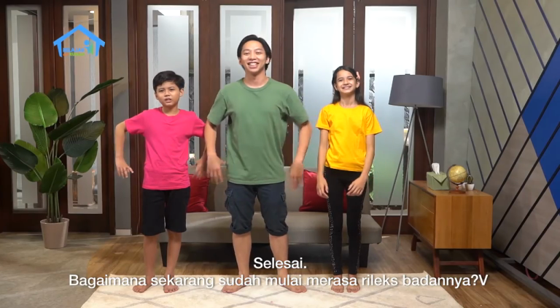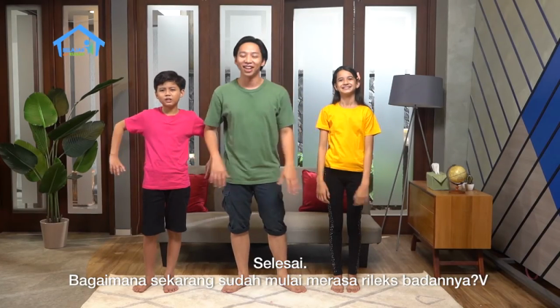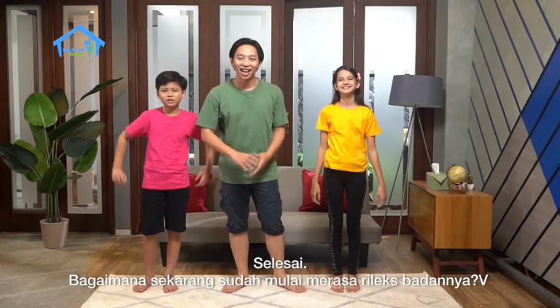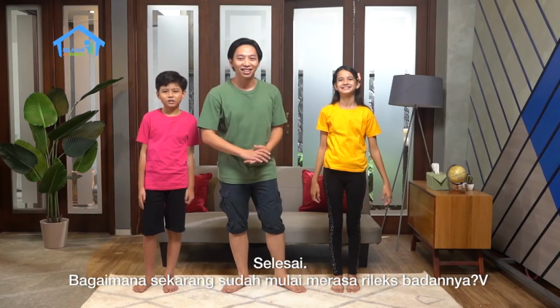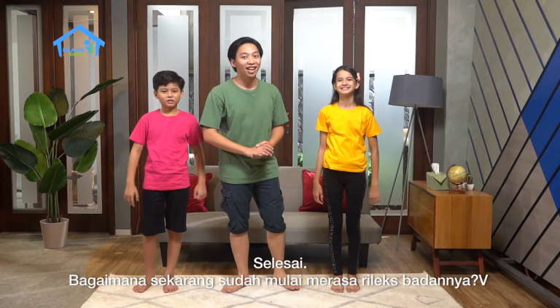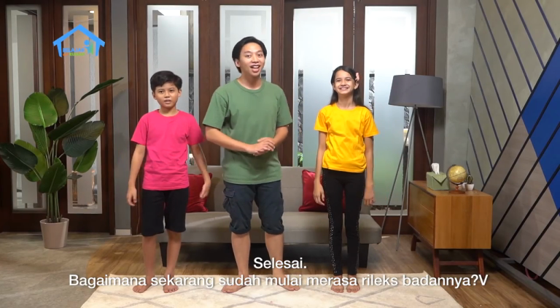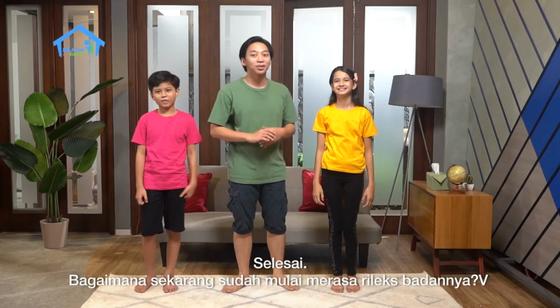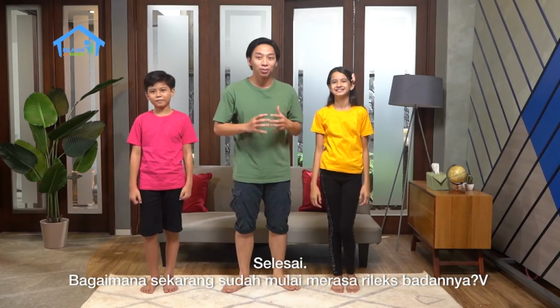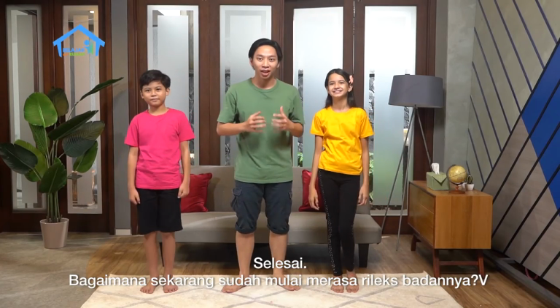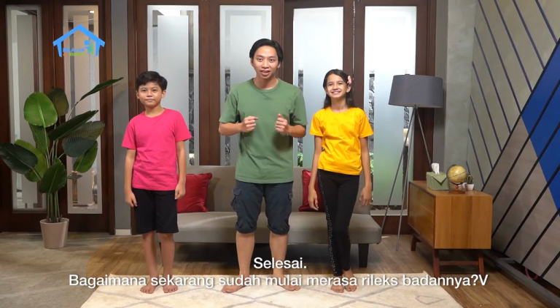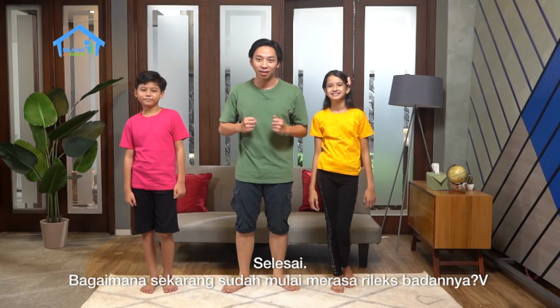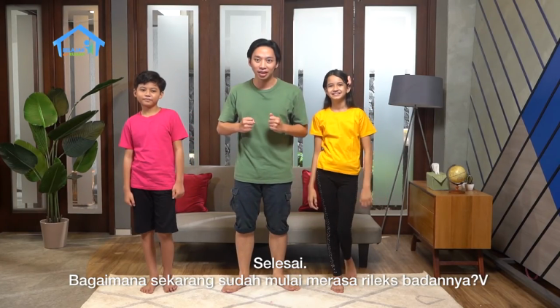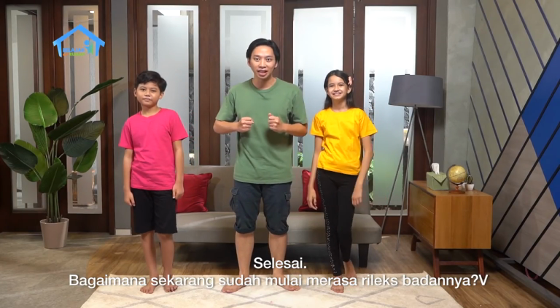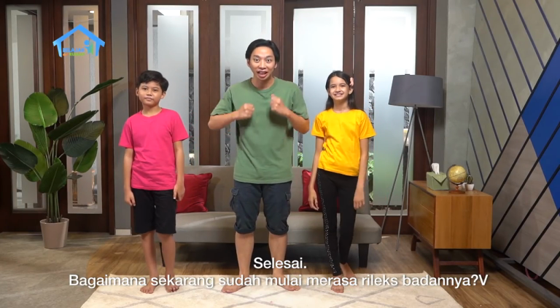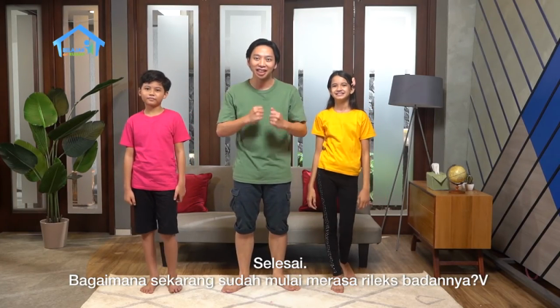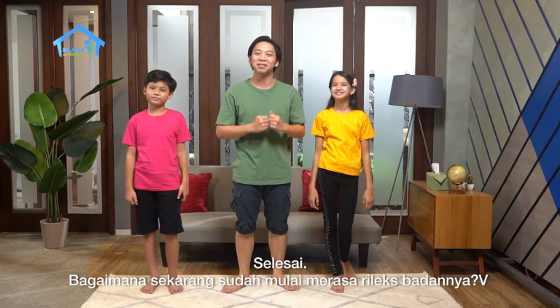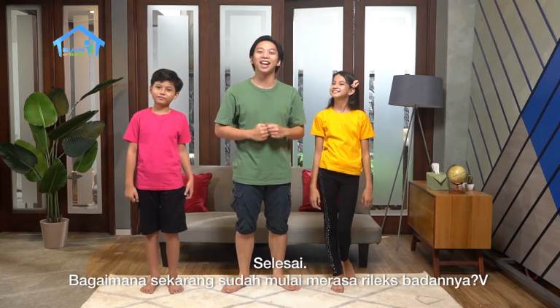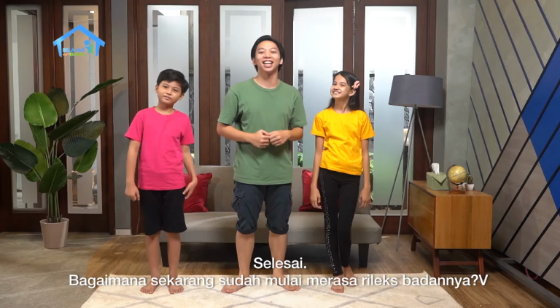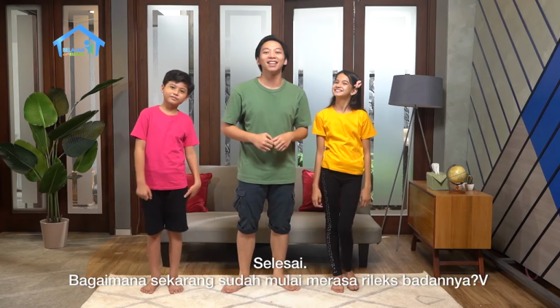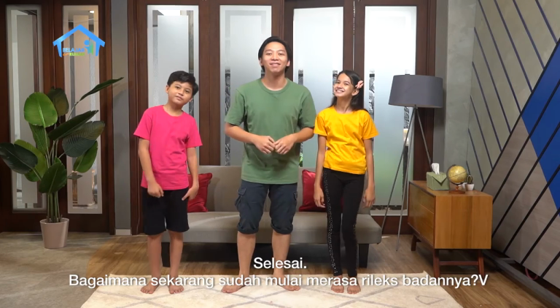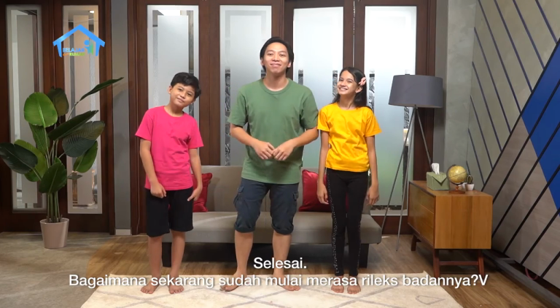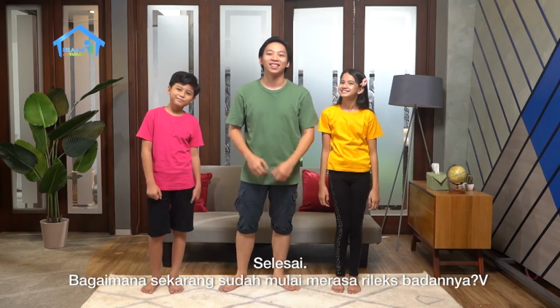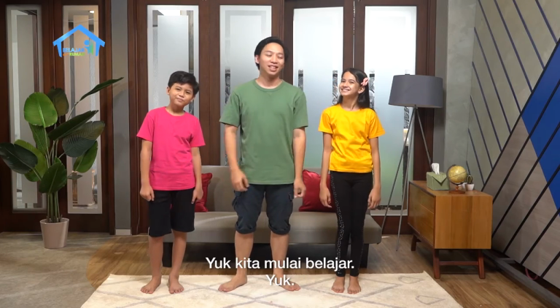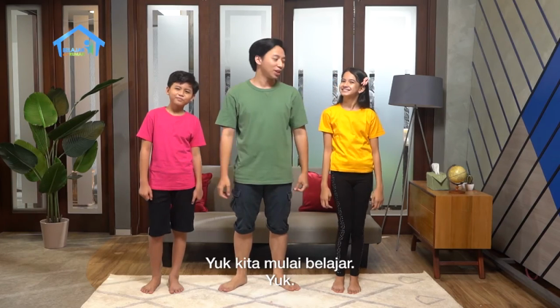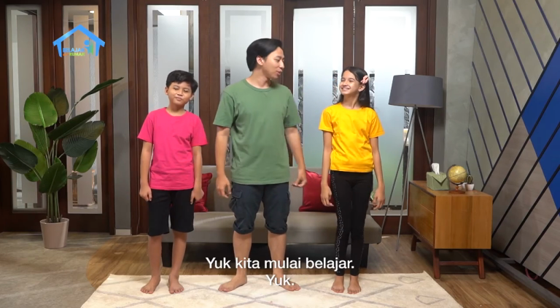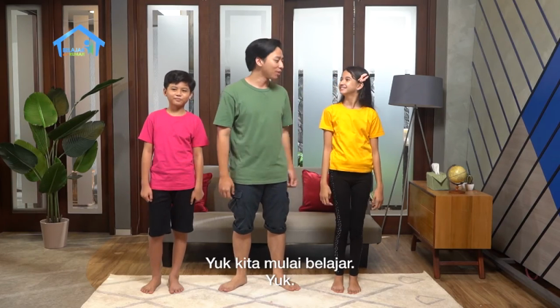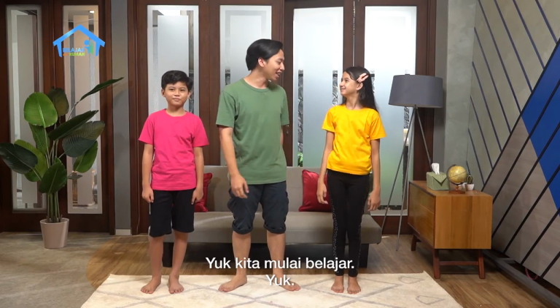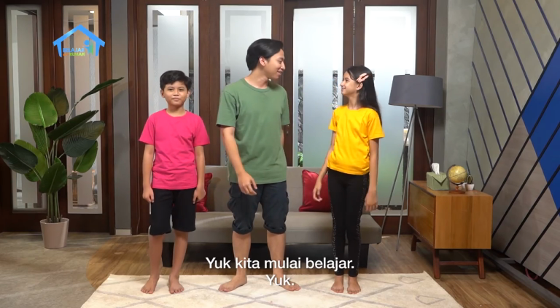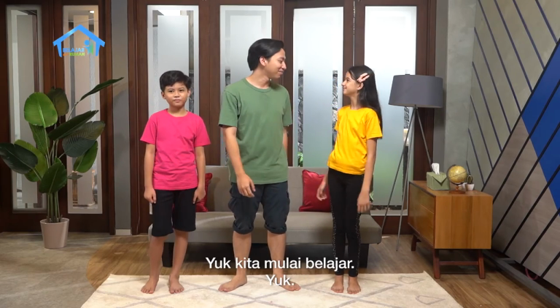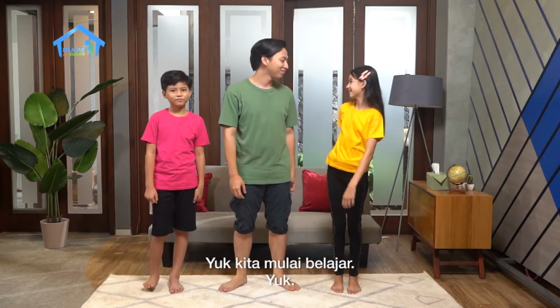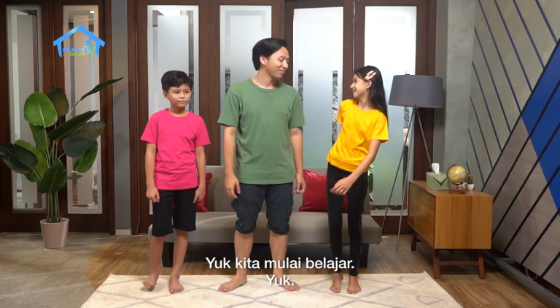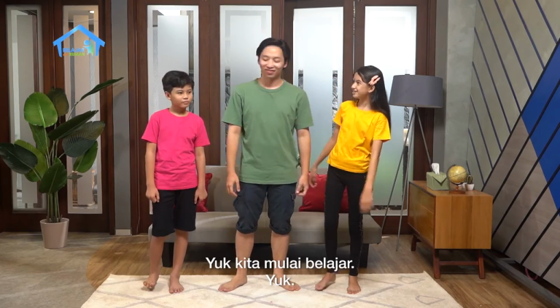Gimana, sekarang sudah mulai ngerasa lebih rileks kan badannya? Yuk kita mulai belajar.